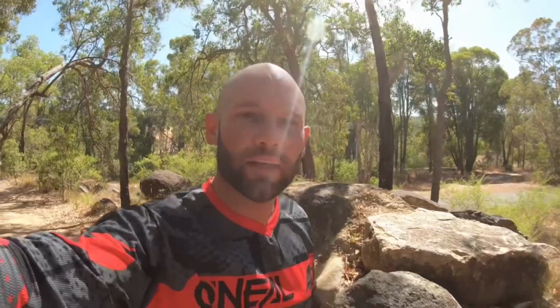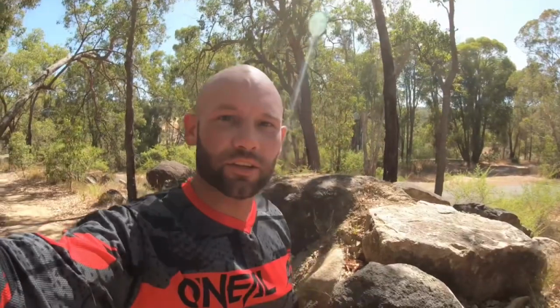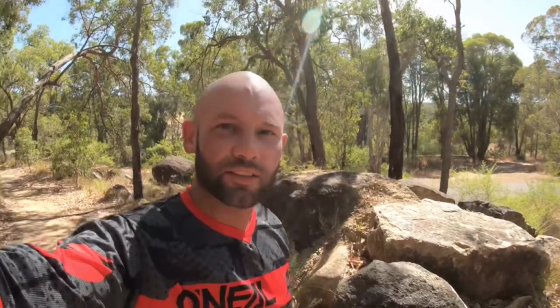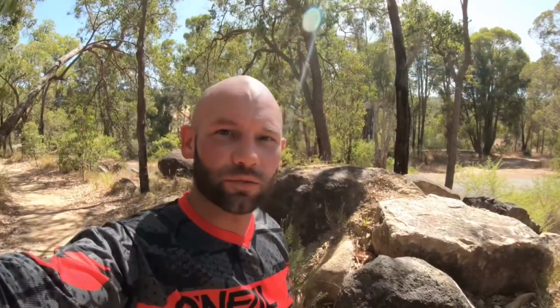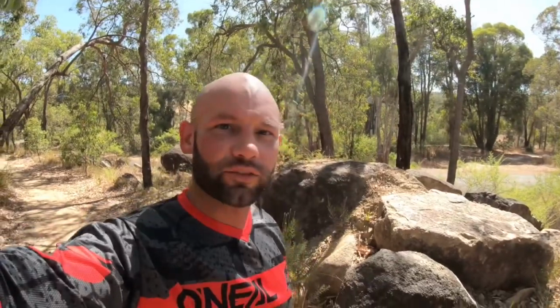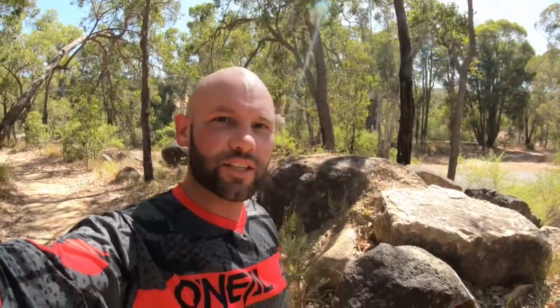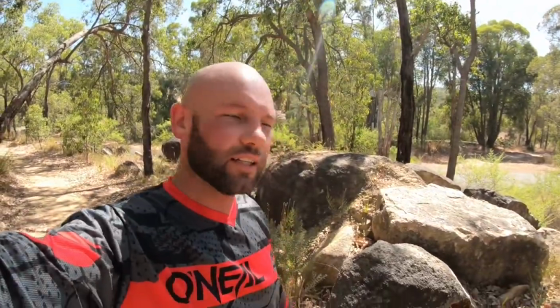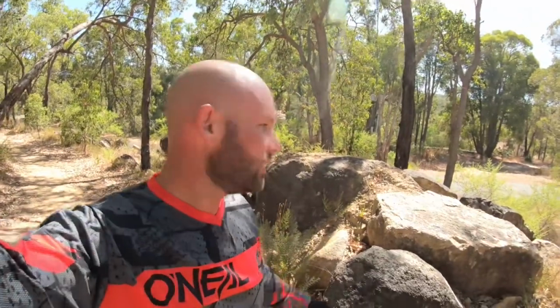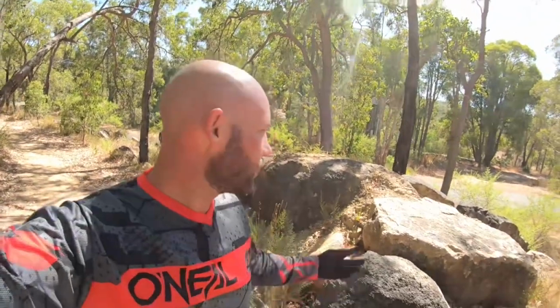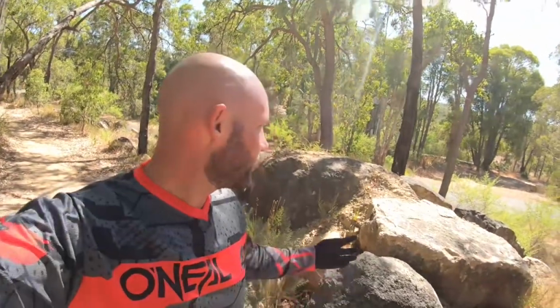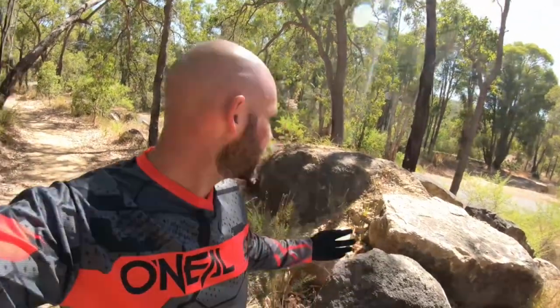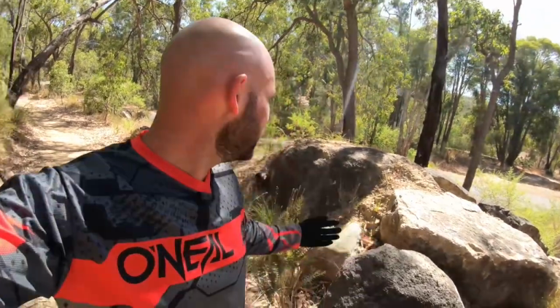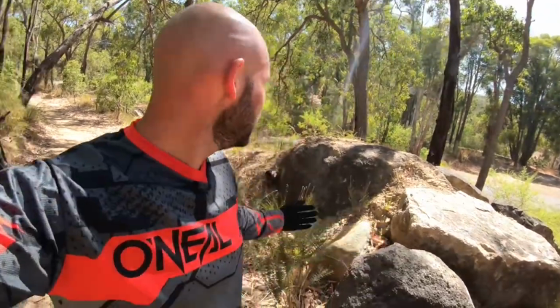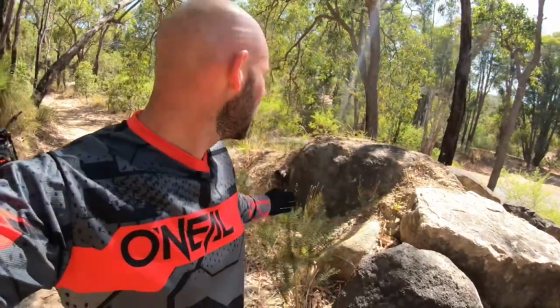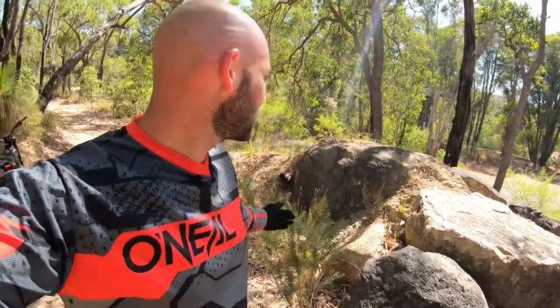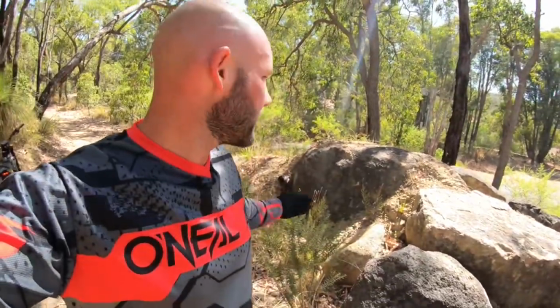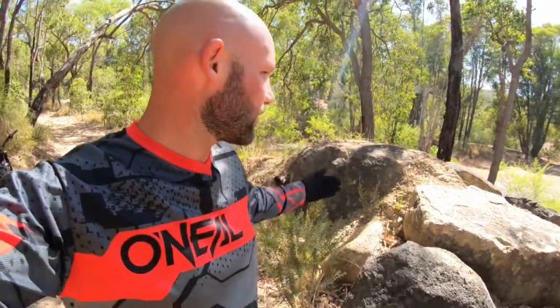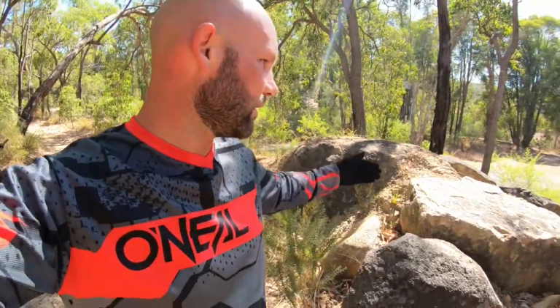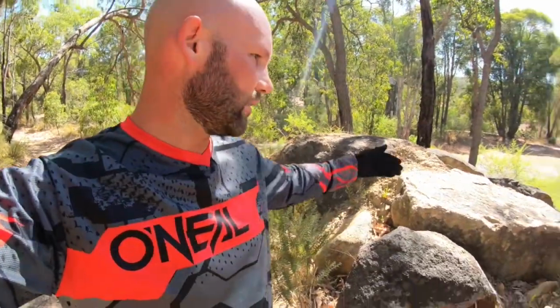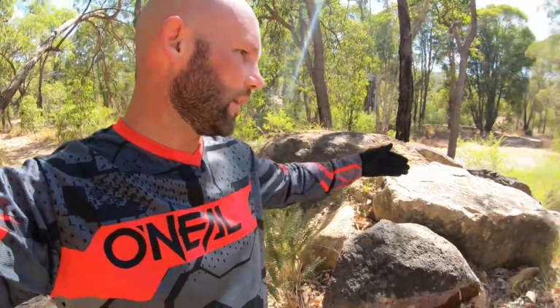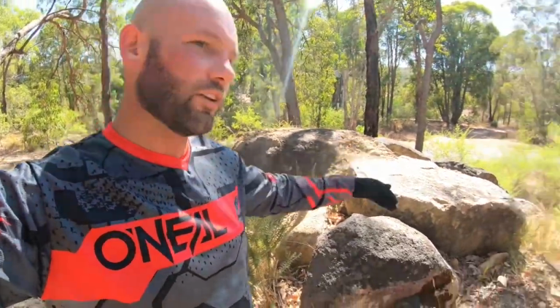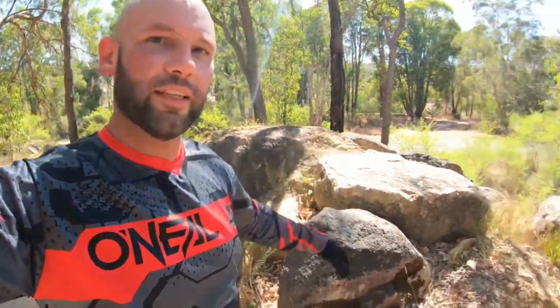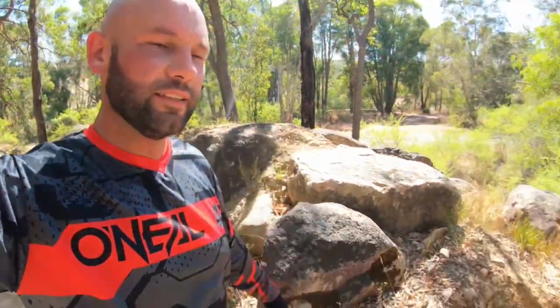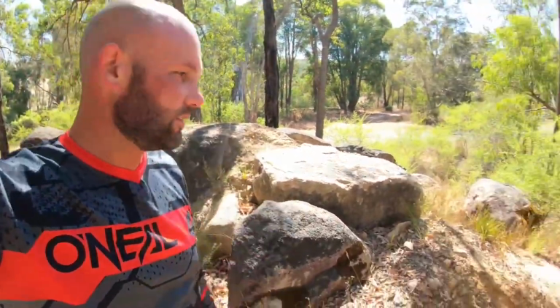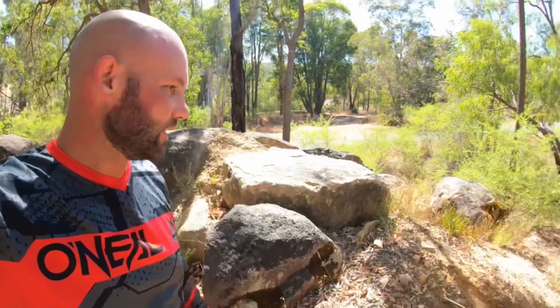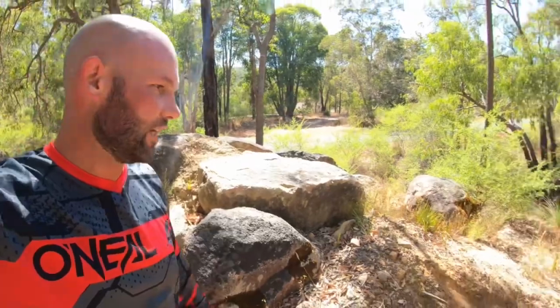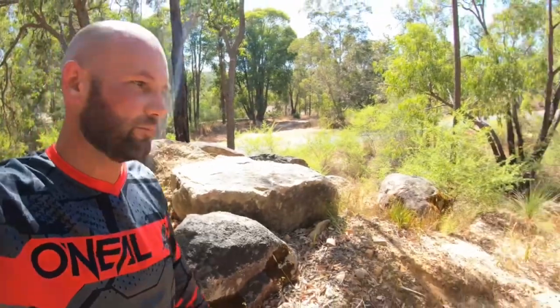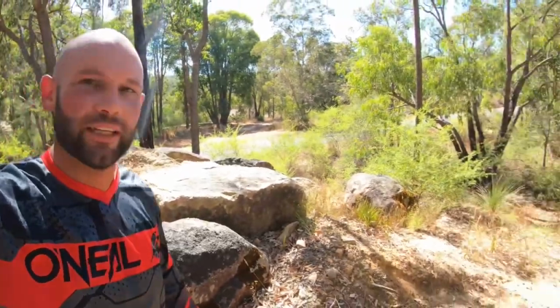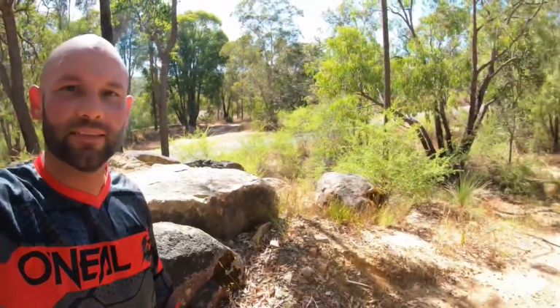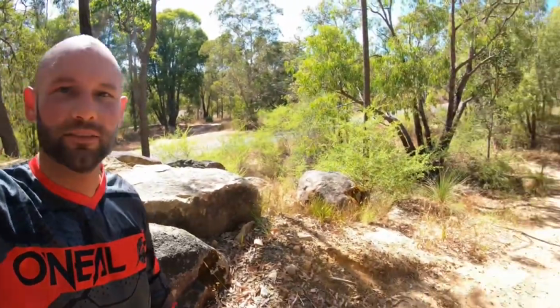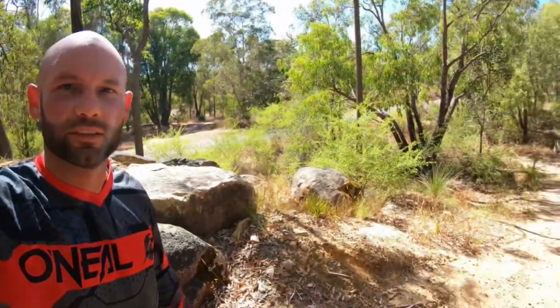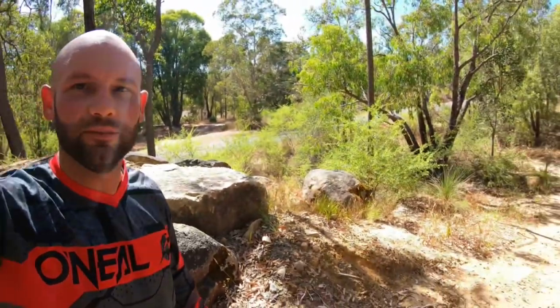Here's a nice little rock feature. I'll give that a go. Looks like you just got a wheelie off the end. Pretty easy. Let's go.